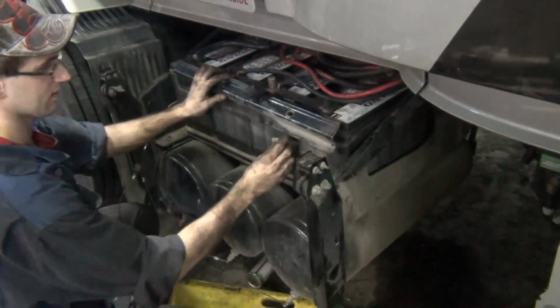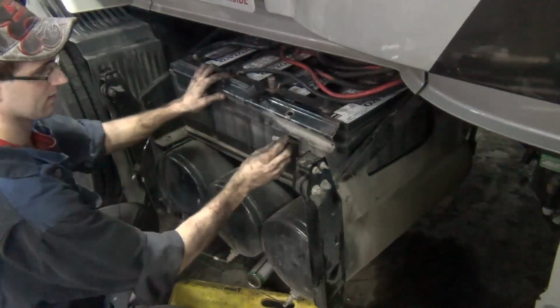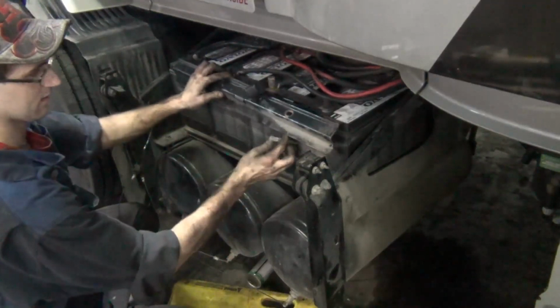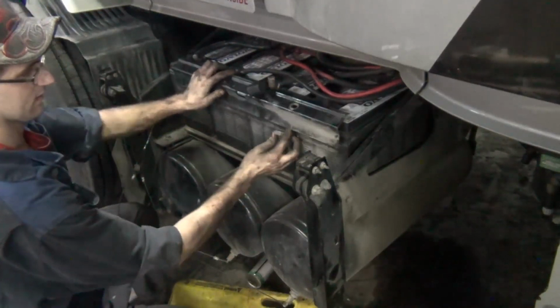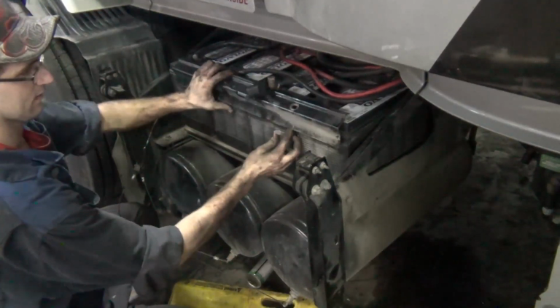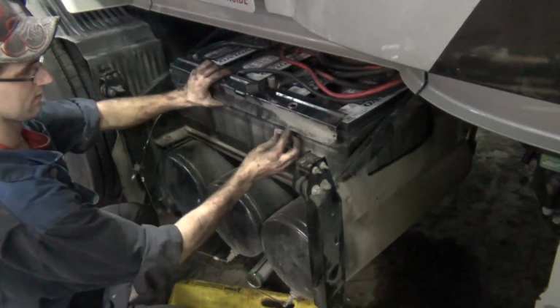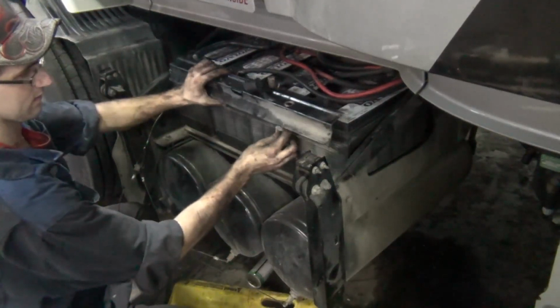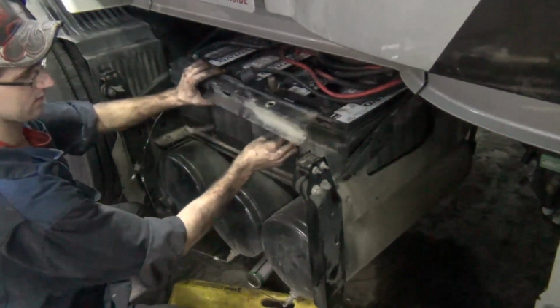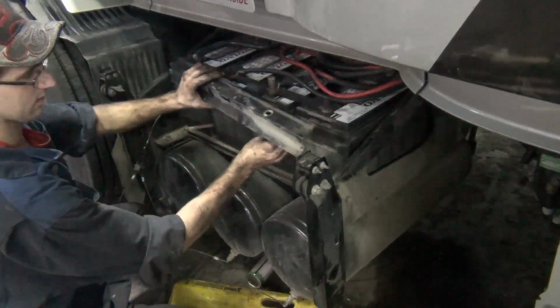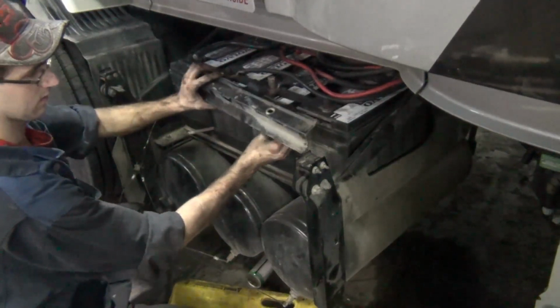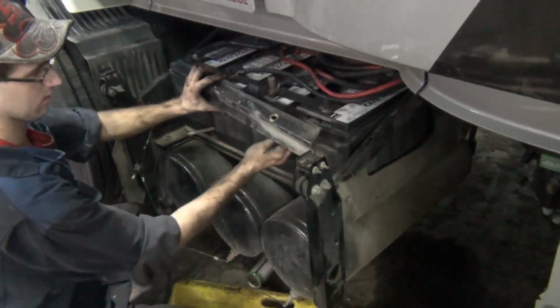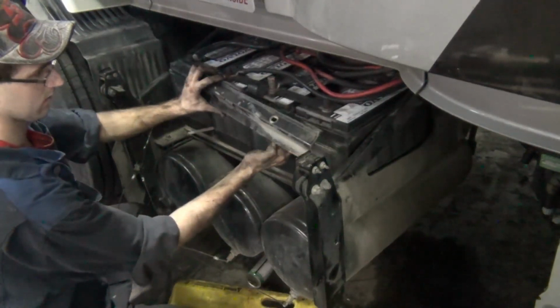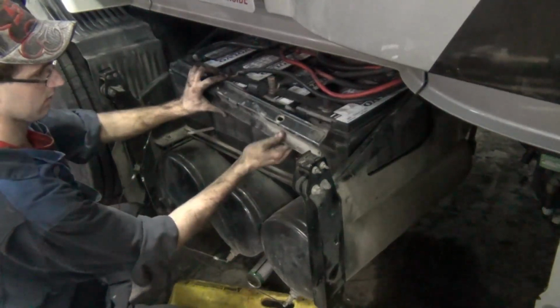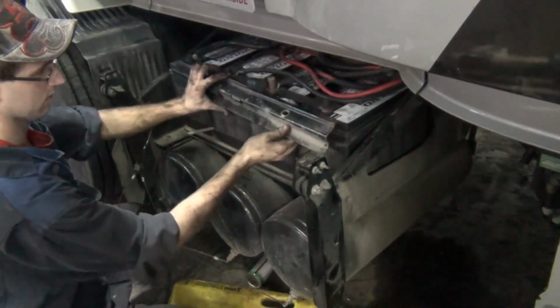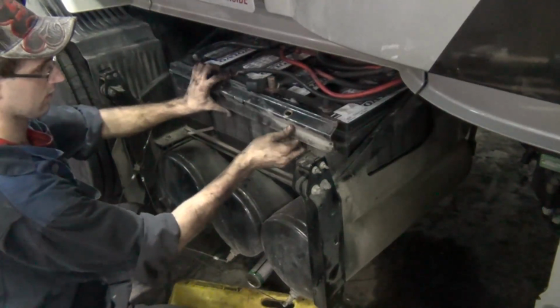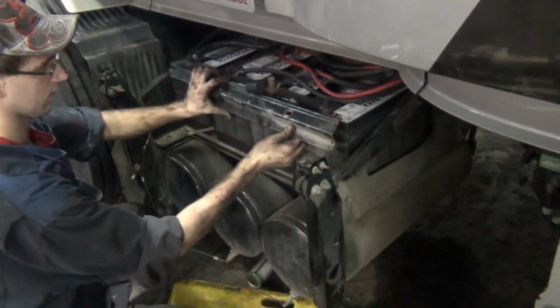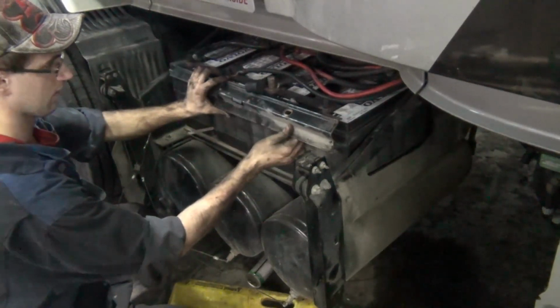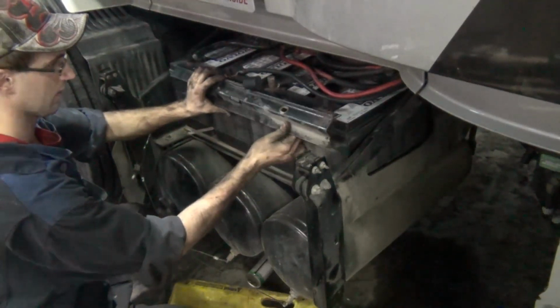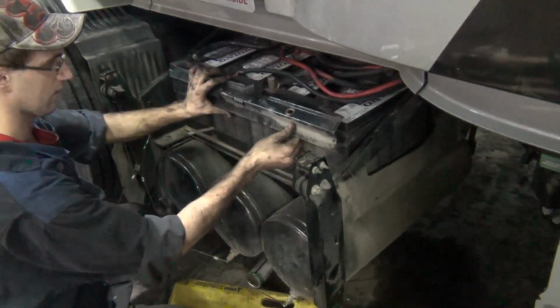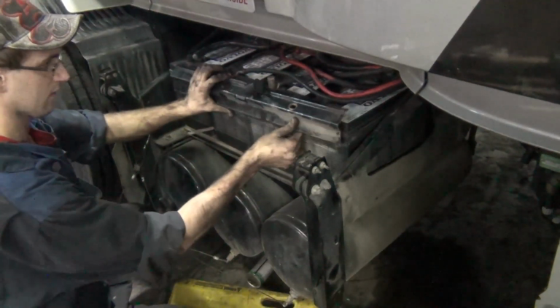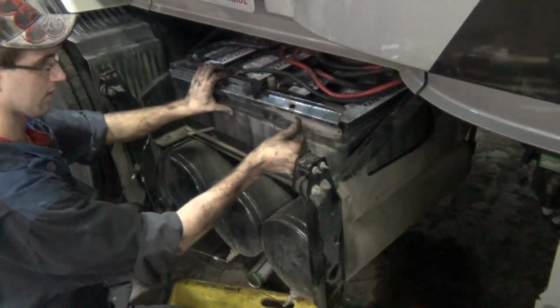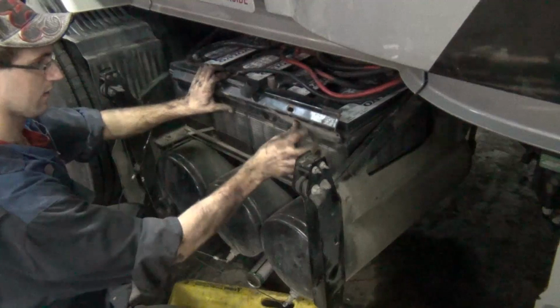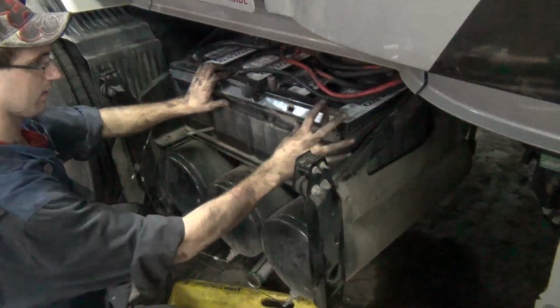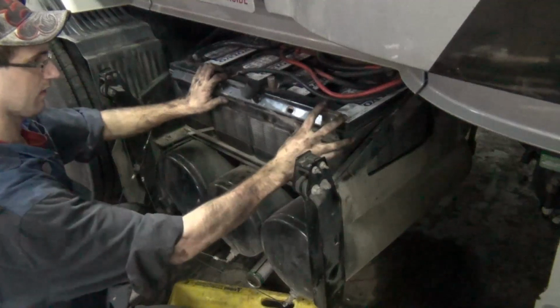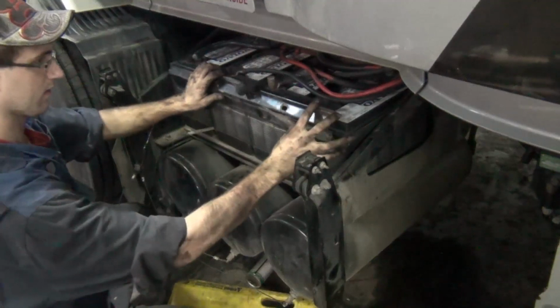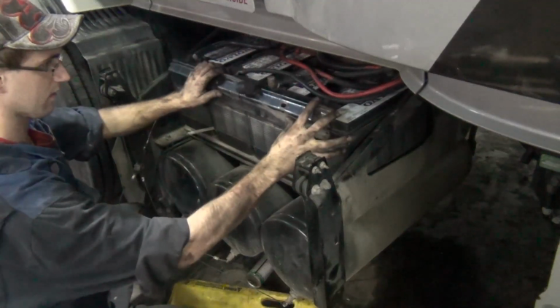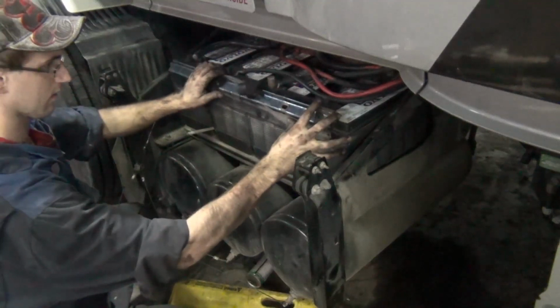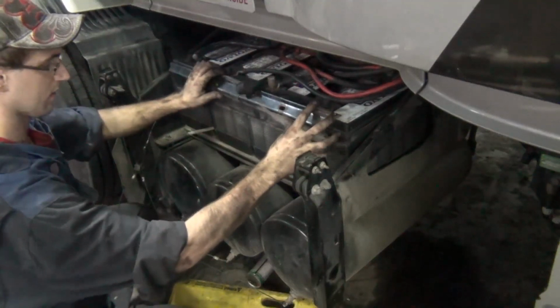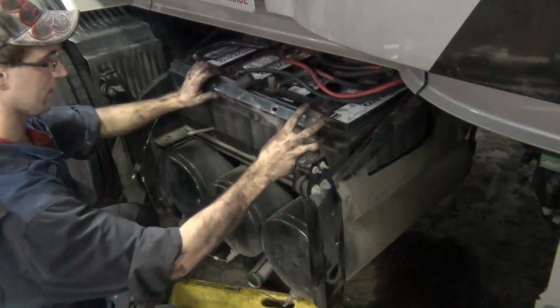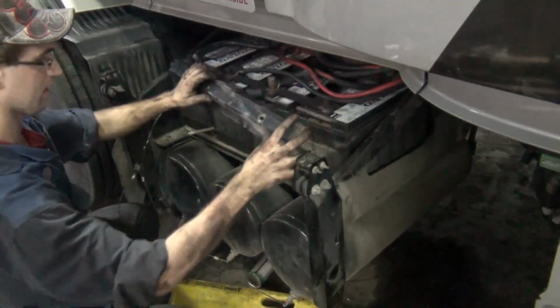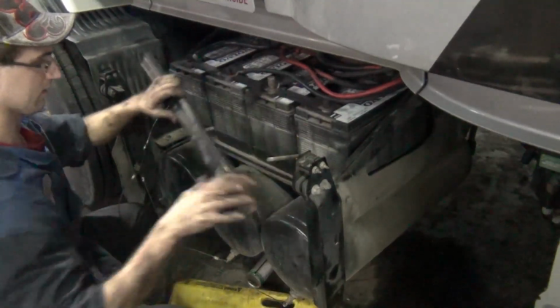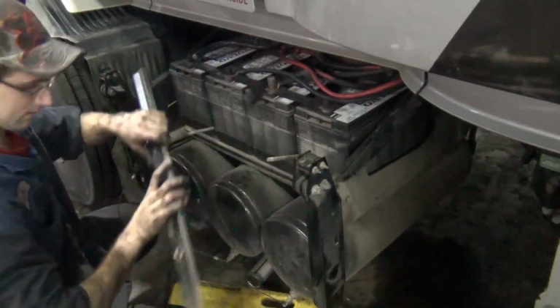We're getting near the end of the build, so Kevin is going to pull out the batteries now. This bar goes across the front edge of the batteries.